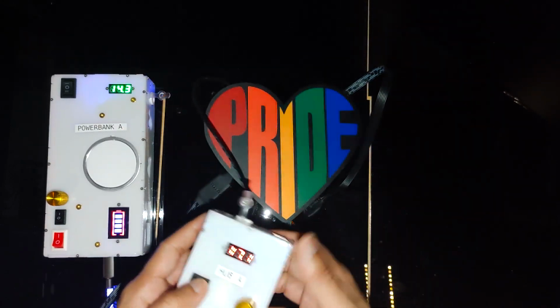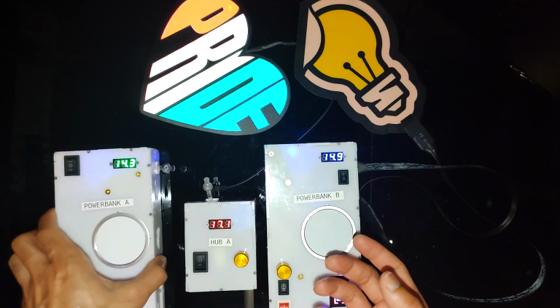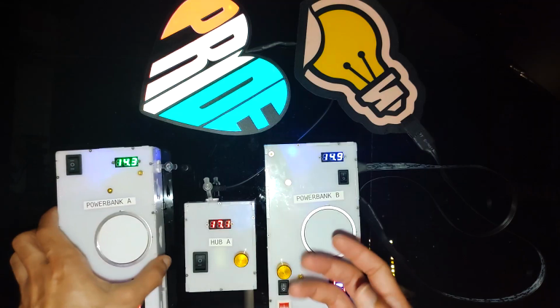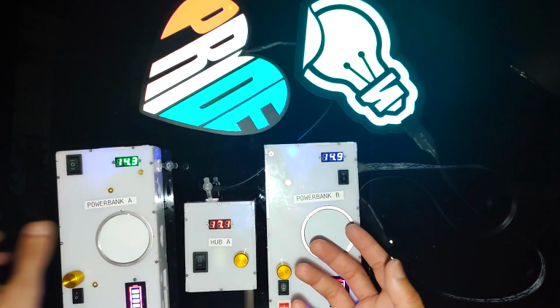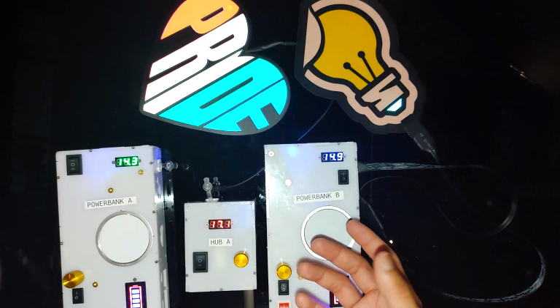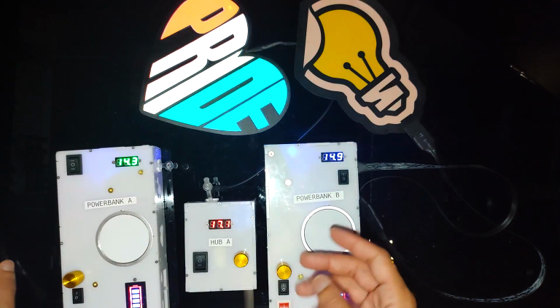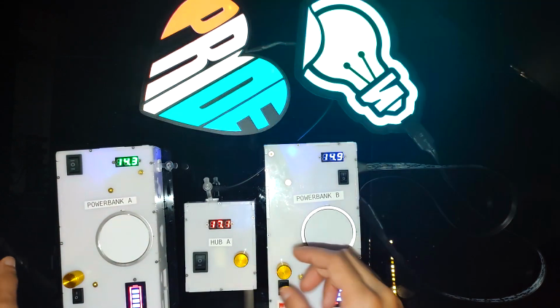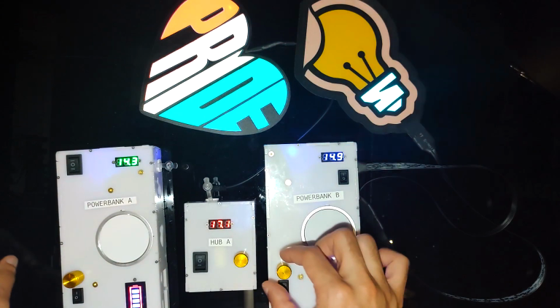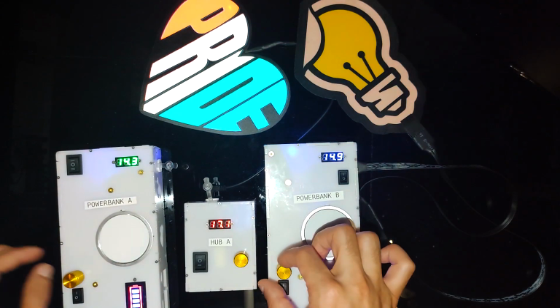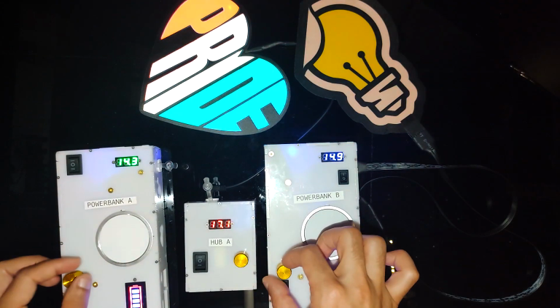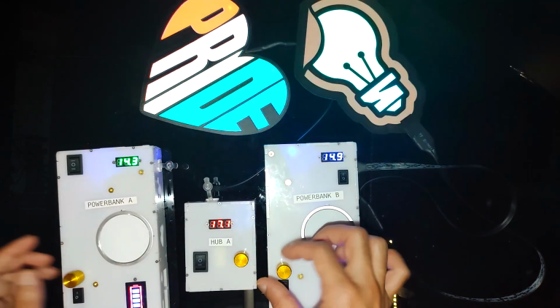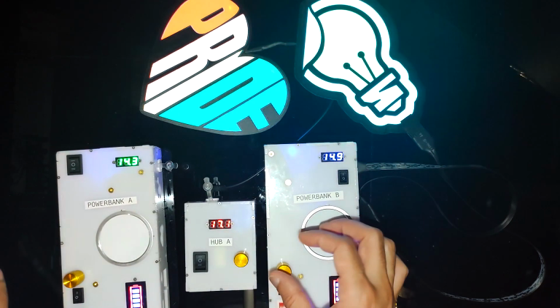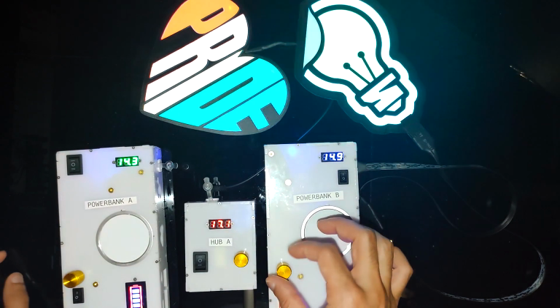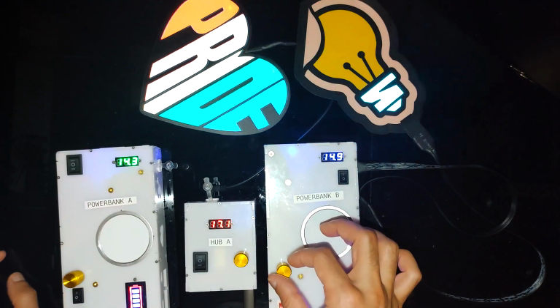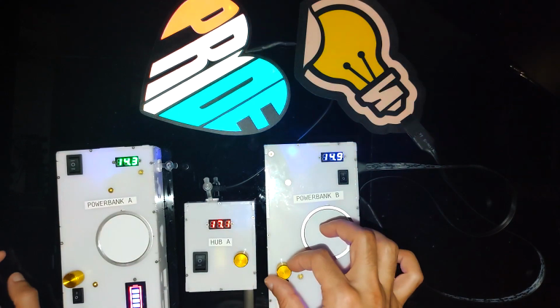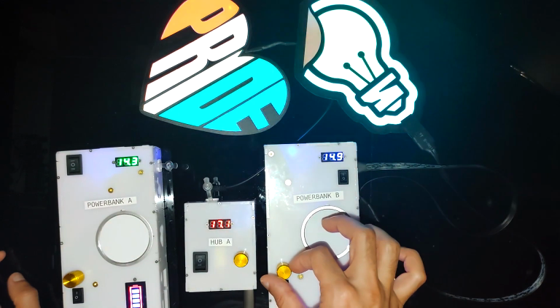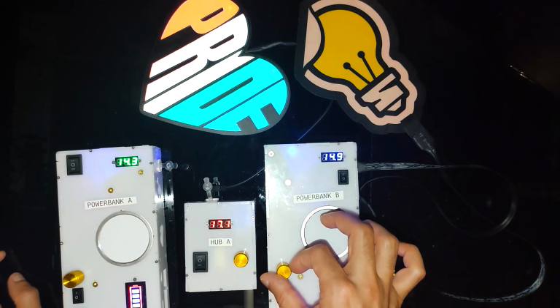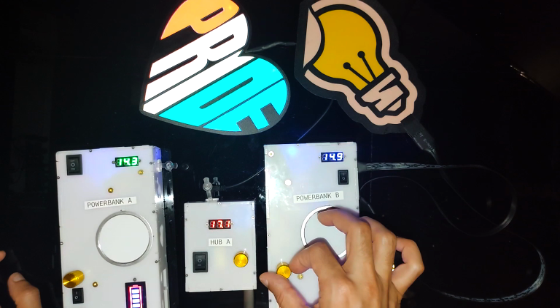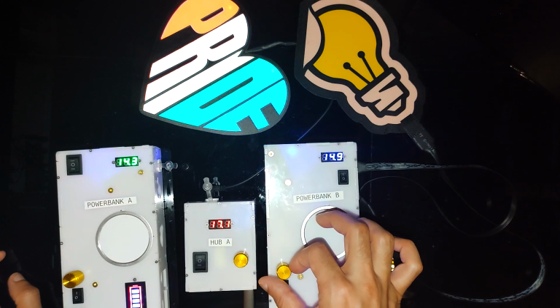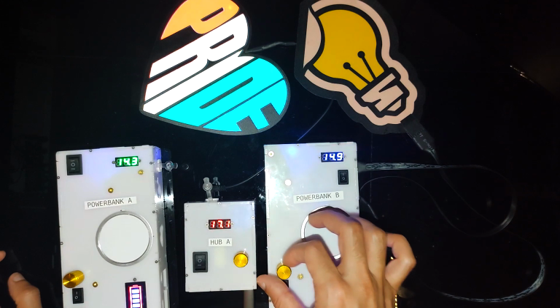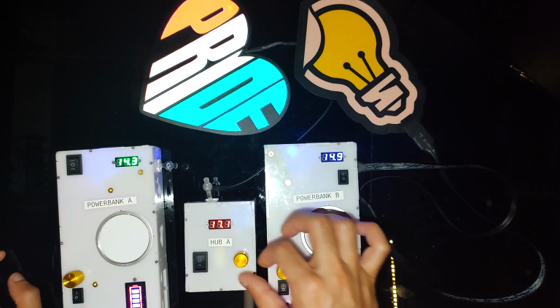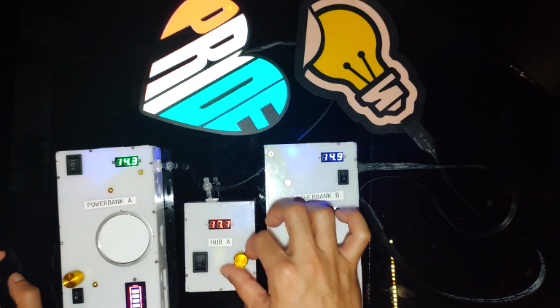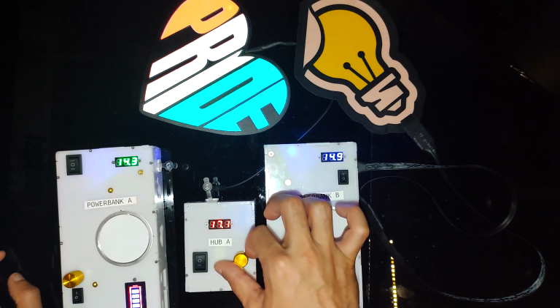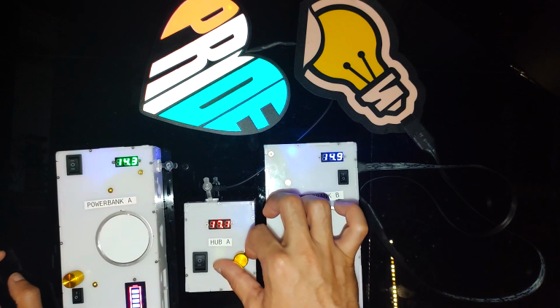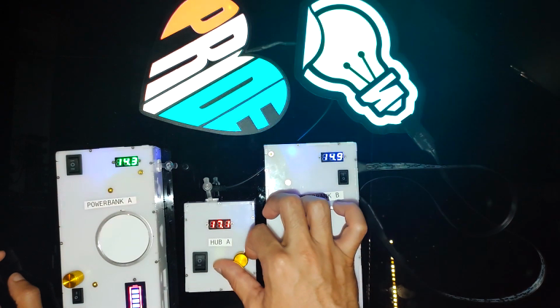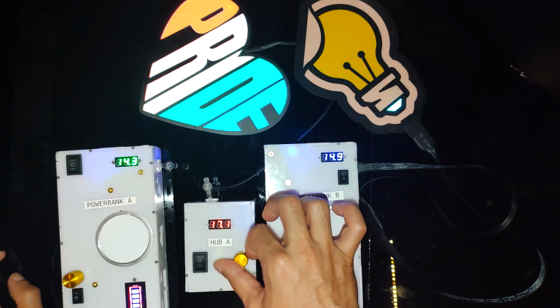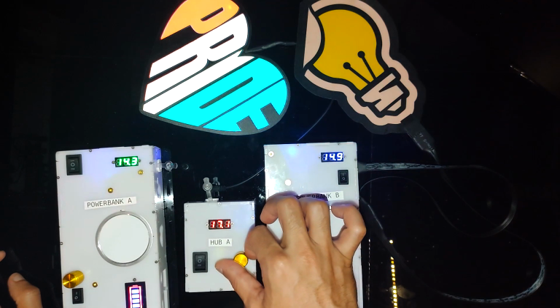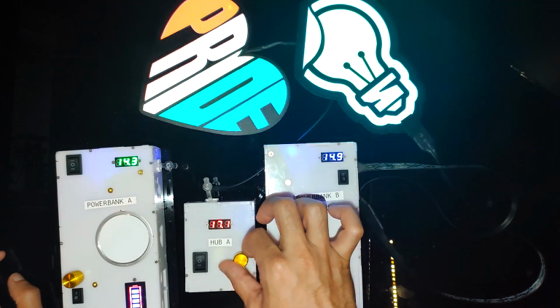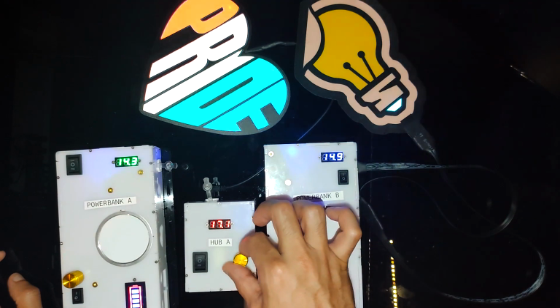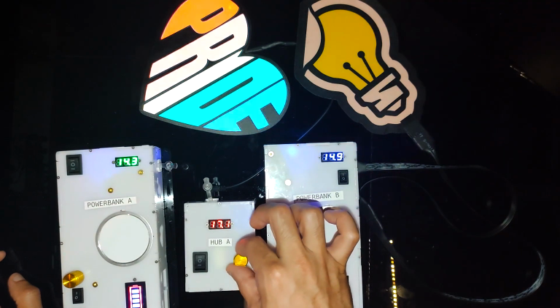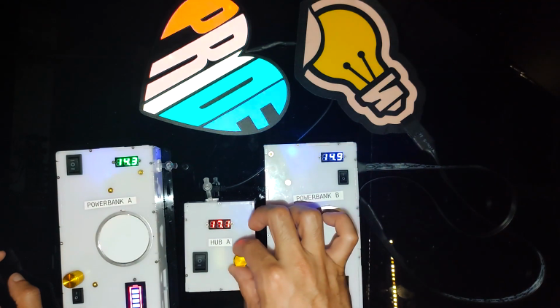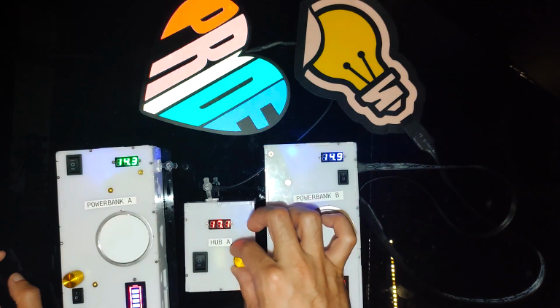If you find it's too bright, each device has a dial on top which you can use to adjust the brightness of the panel.